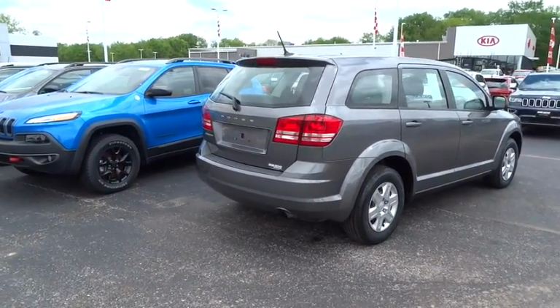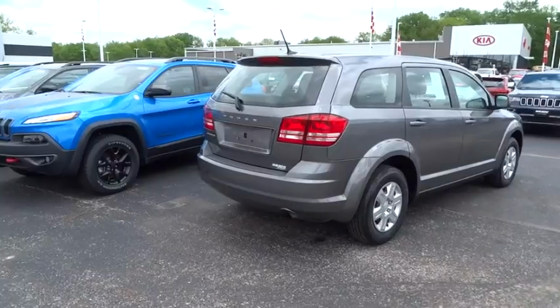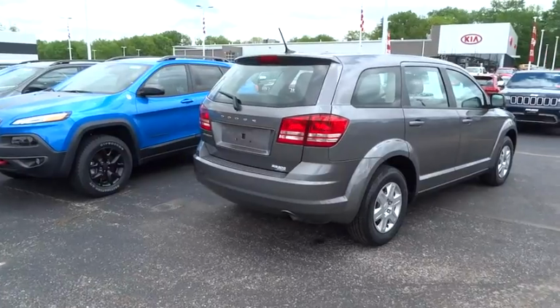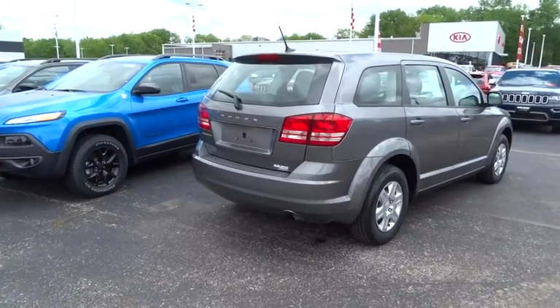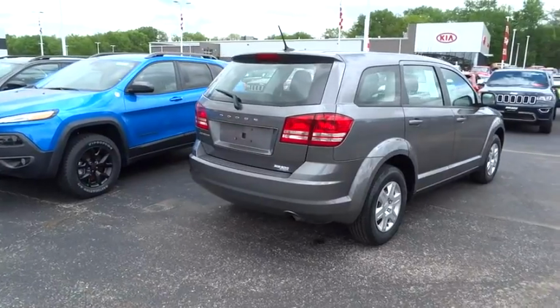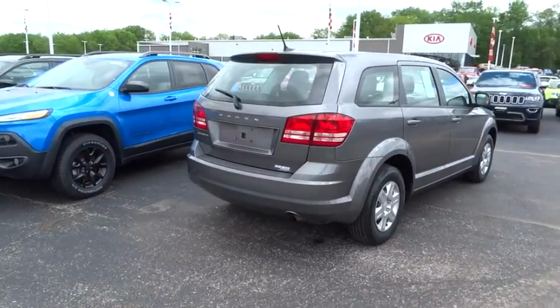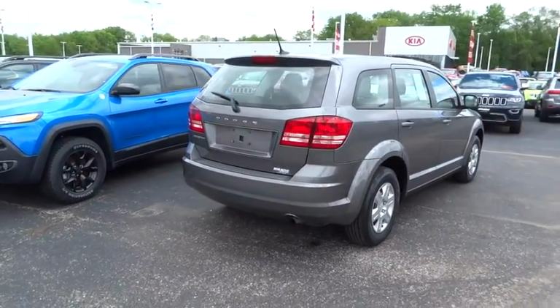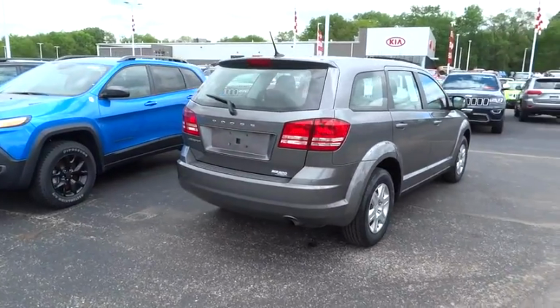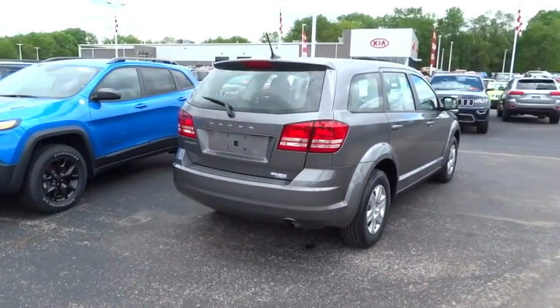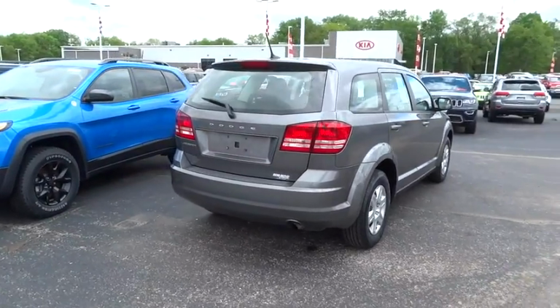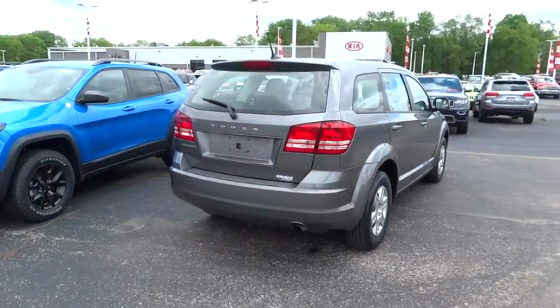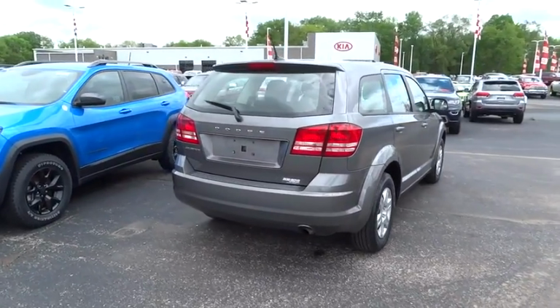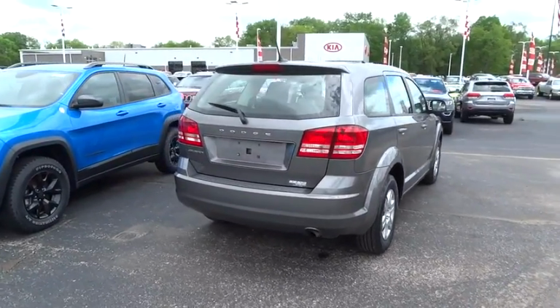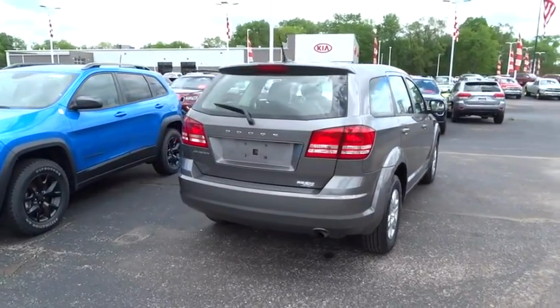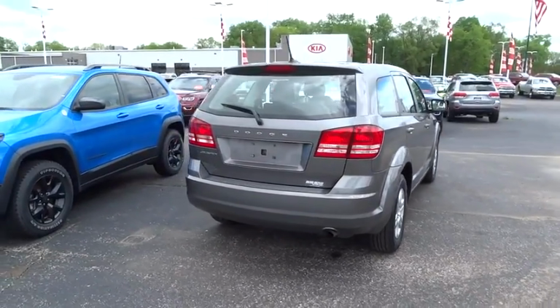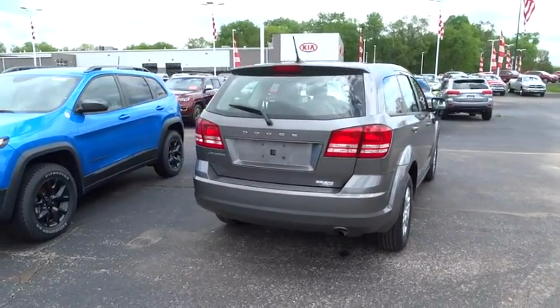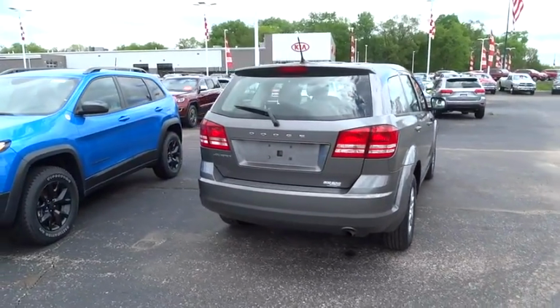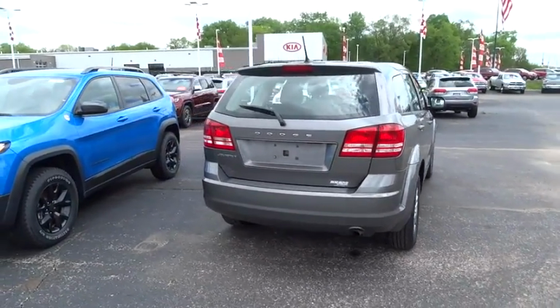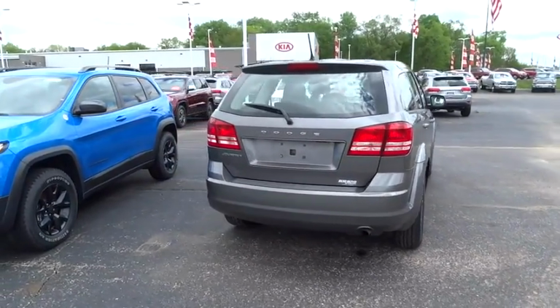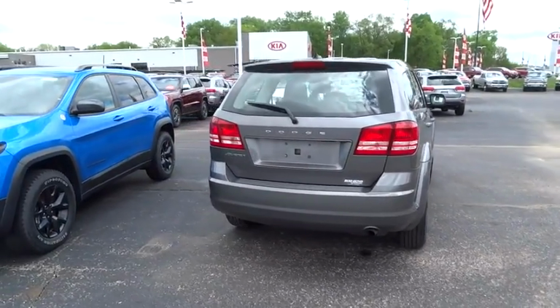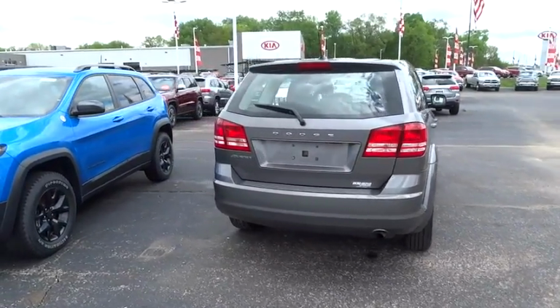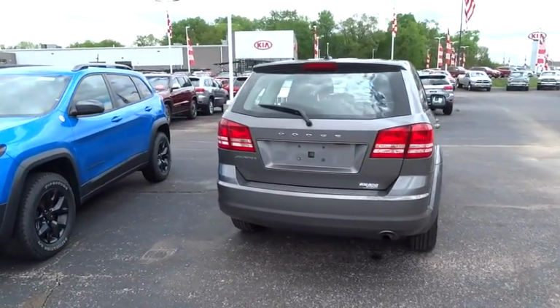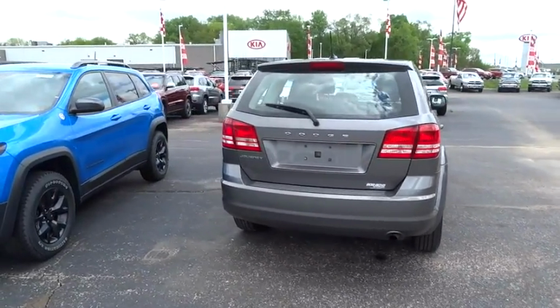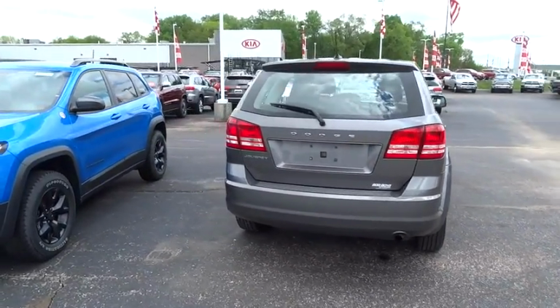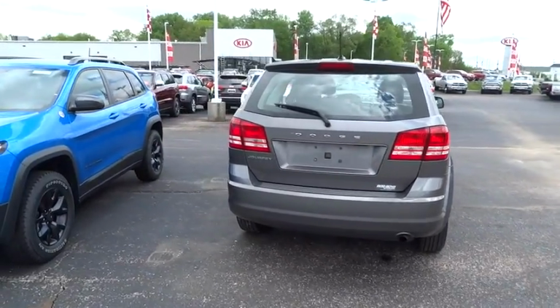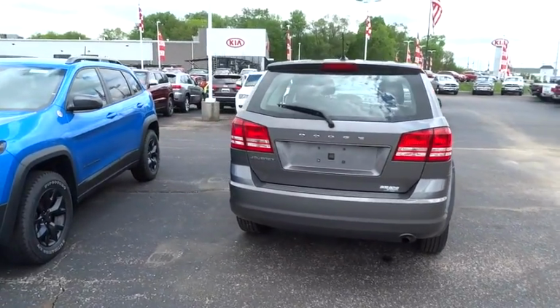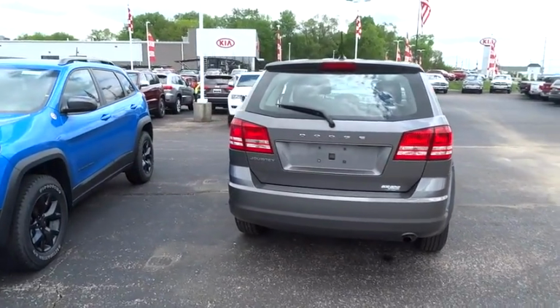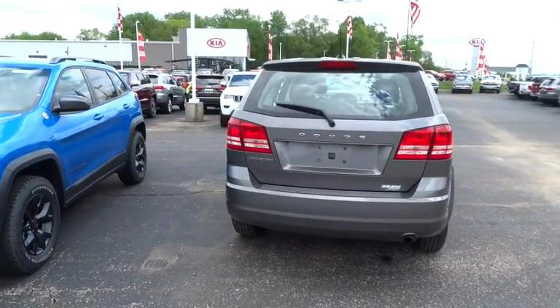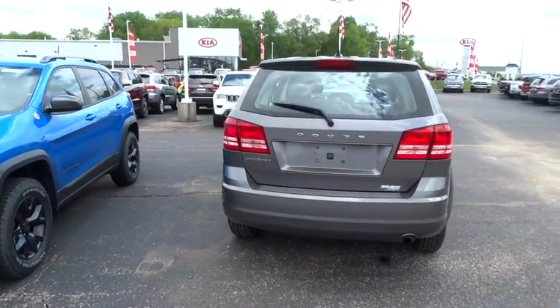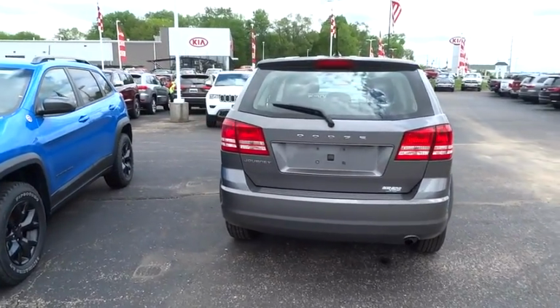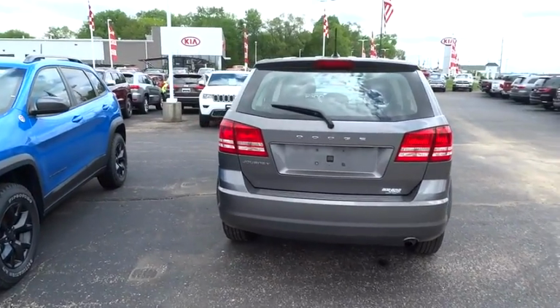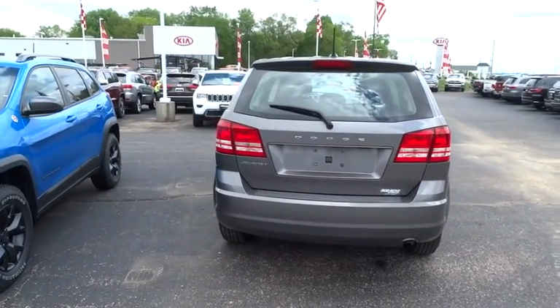This vehicle has less than 25,000 miles. Come take a test drive today!